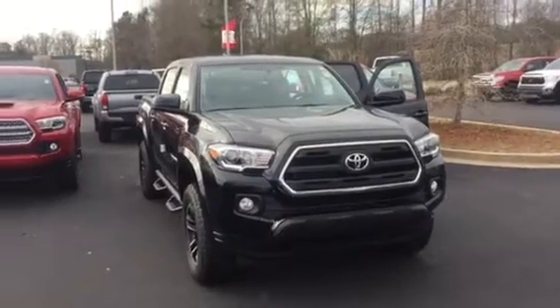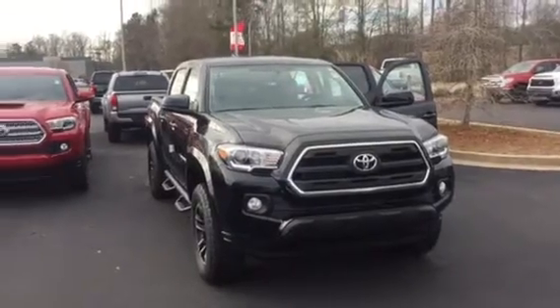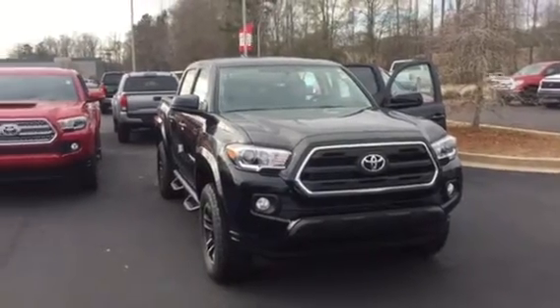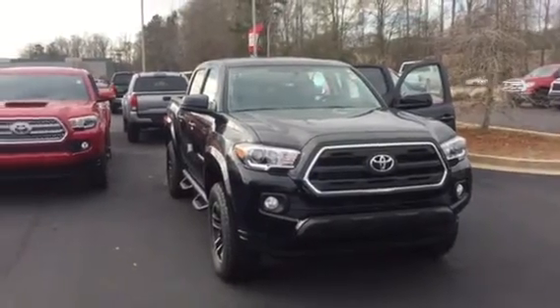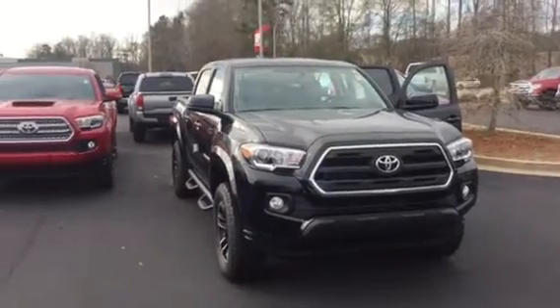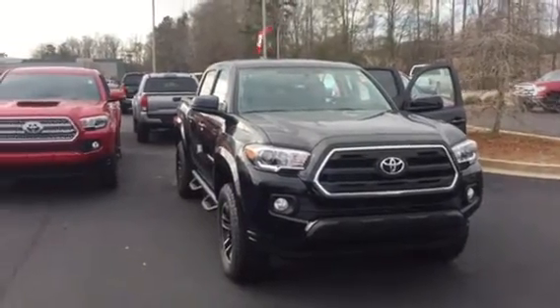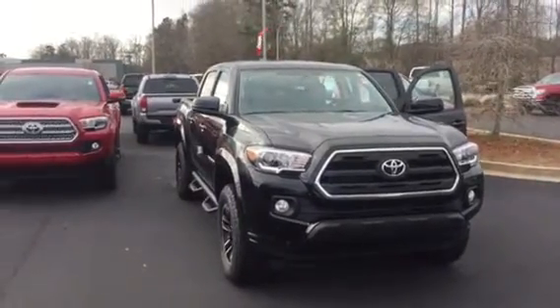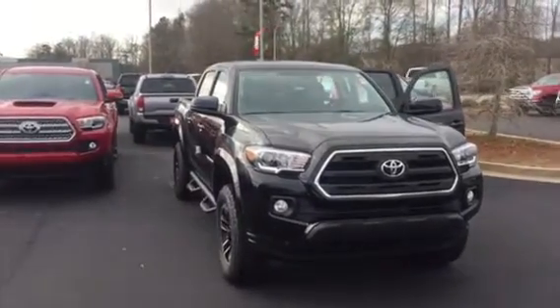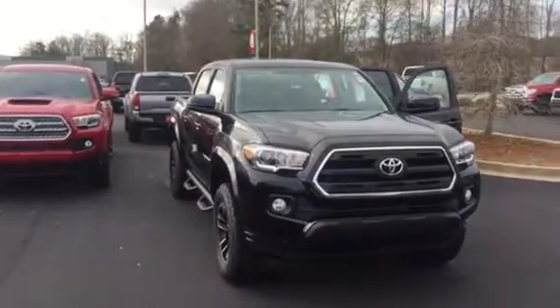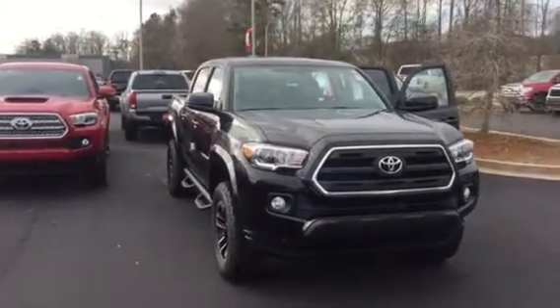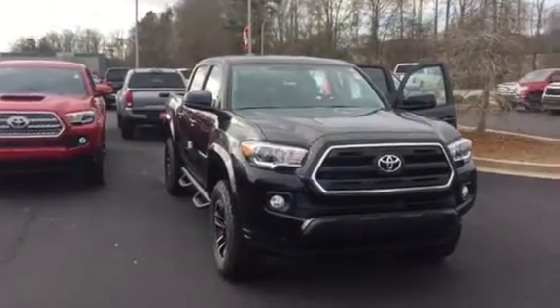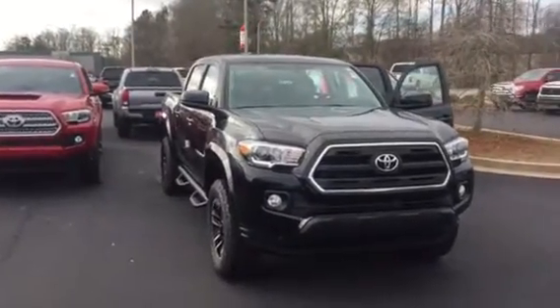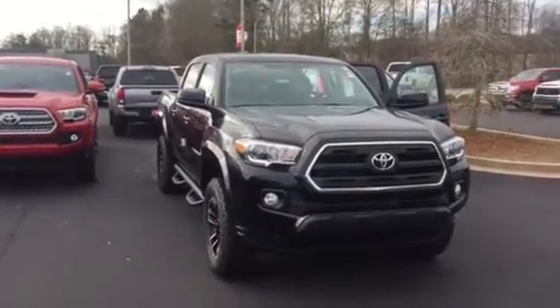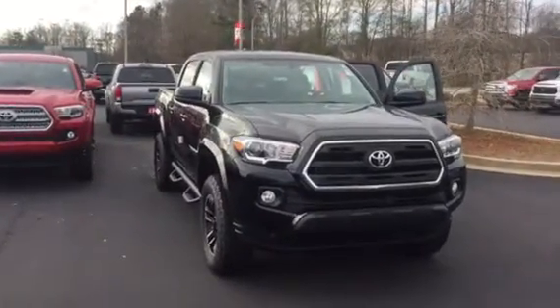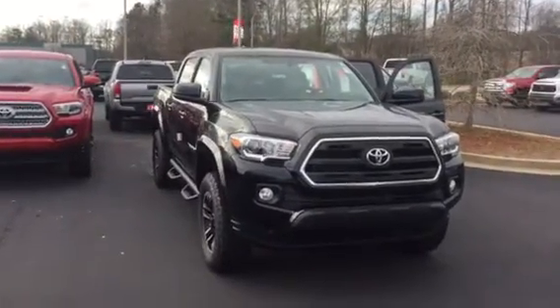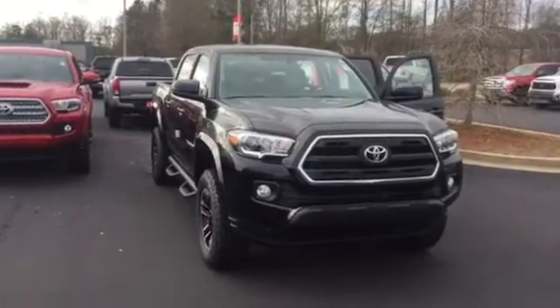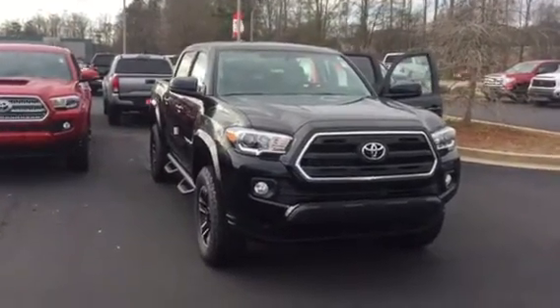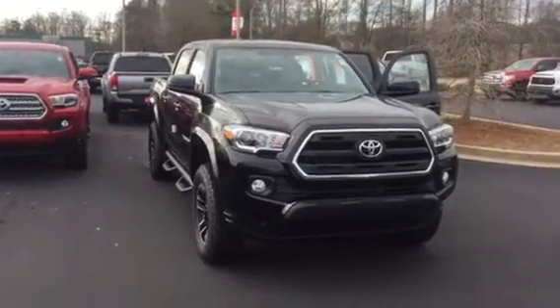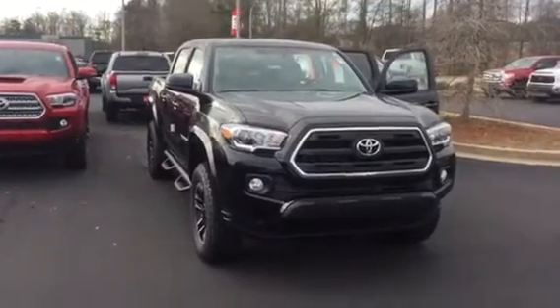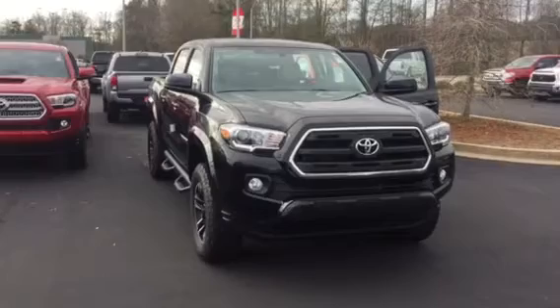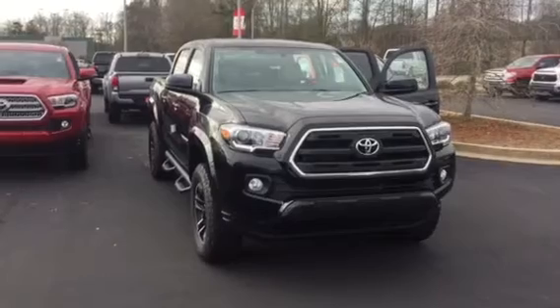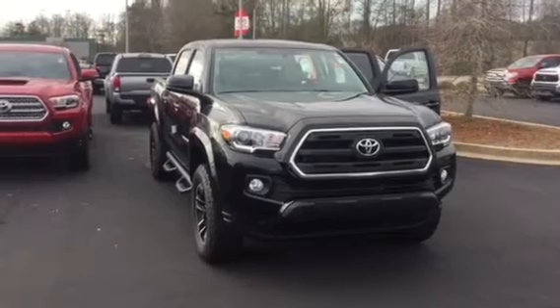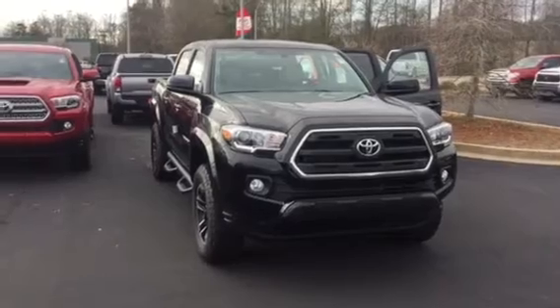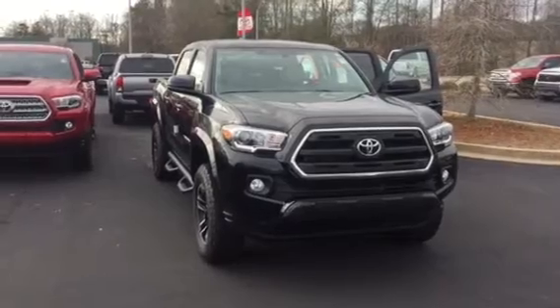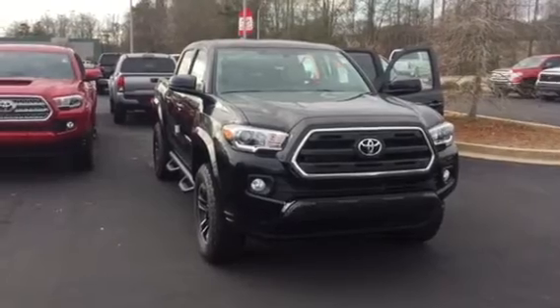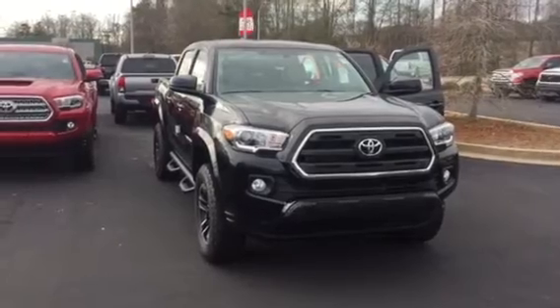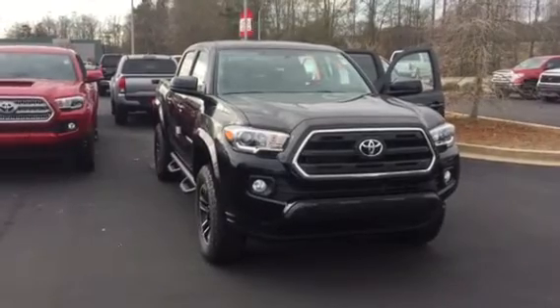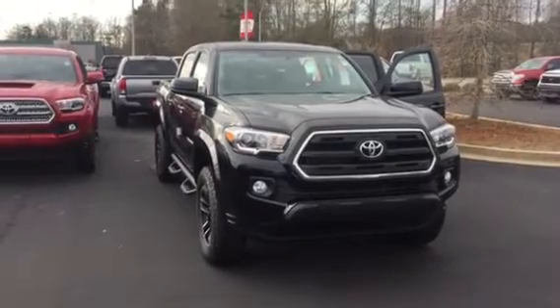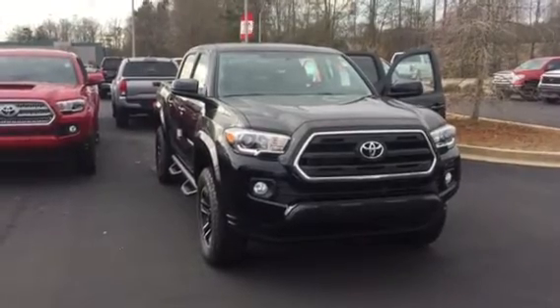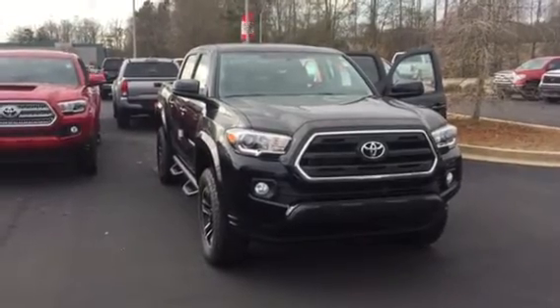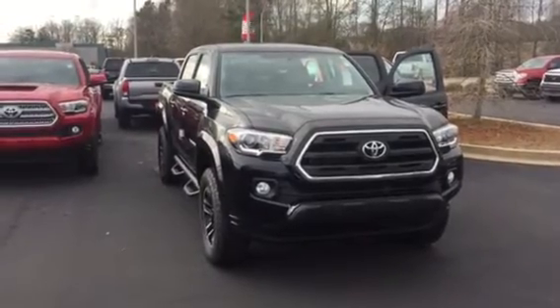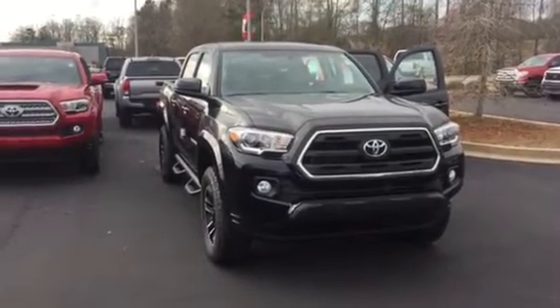Good morning, Mr. Walker. This is Wanda with LaGrange Toyota doing a short walk around on the 2017 Toyota Tacoma.